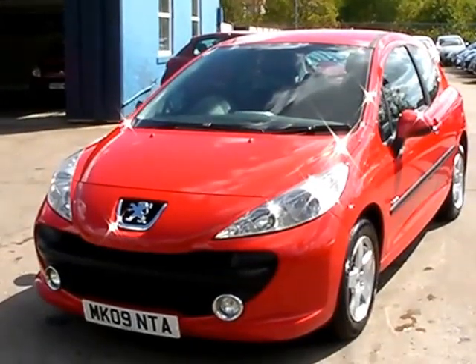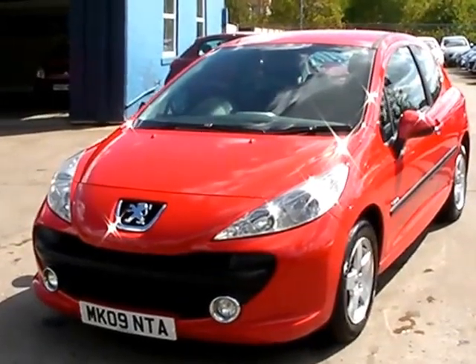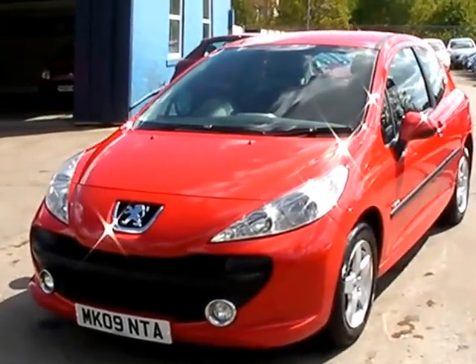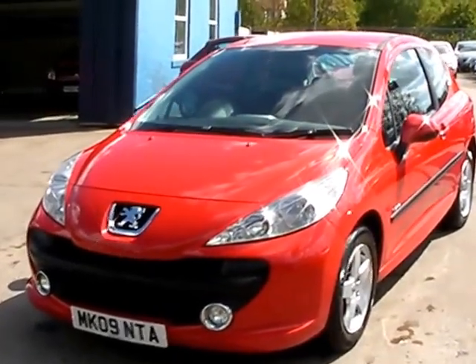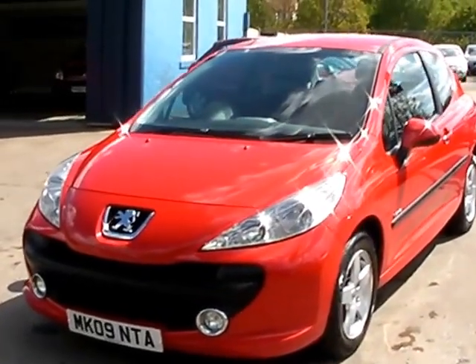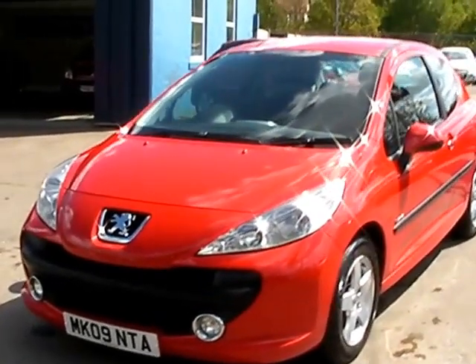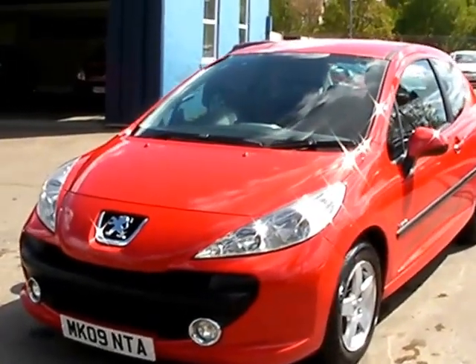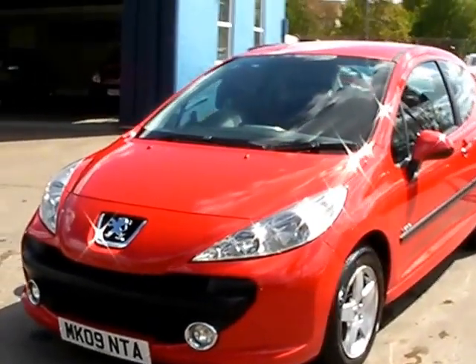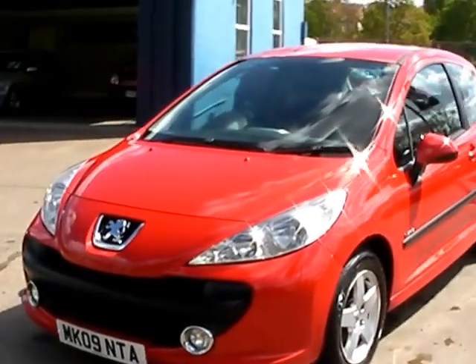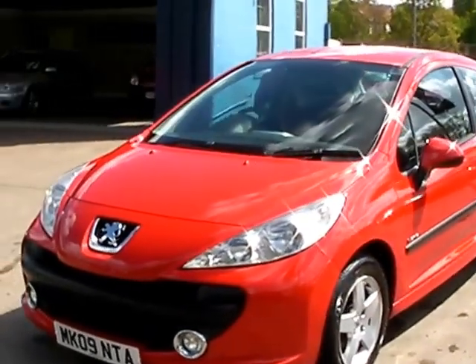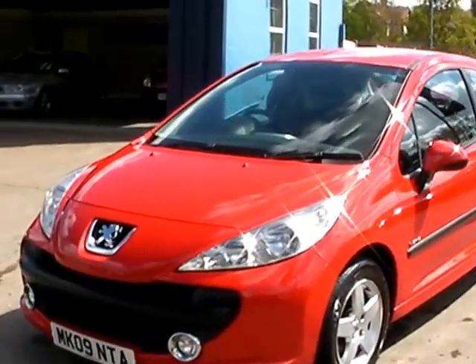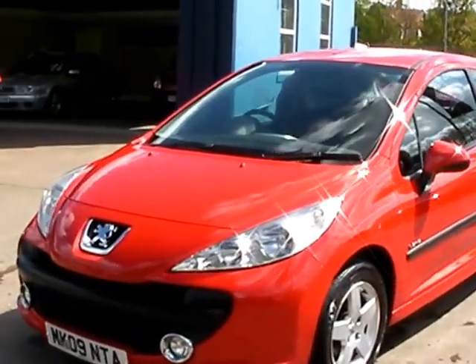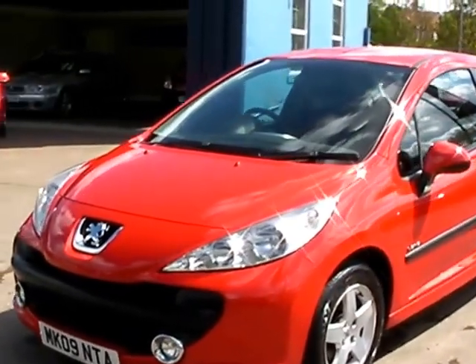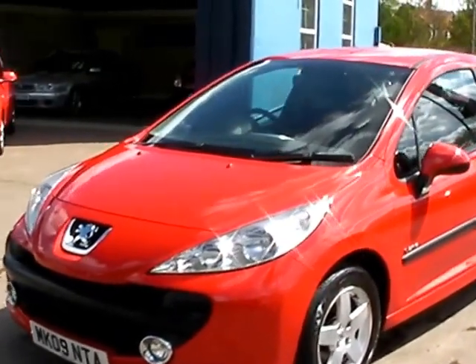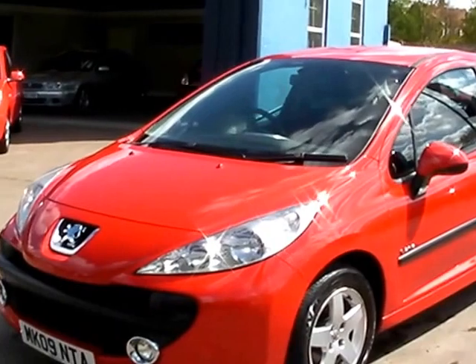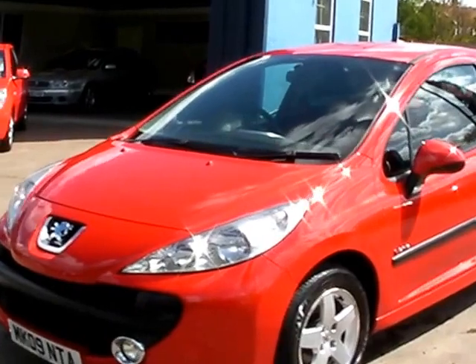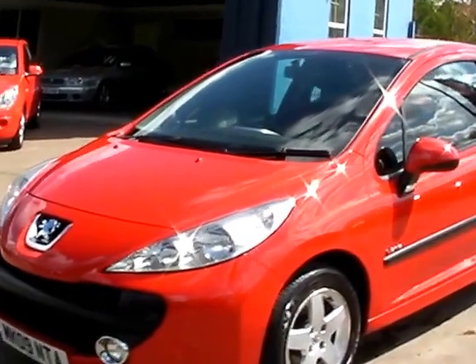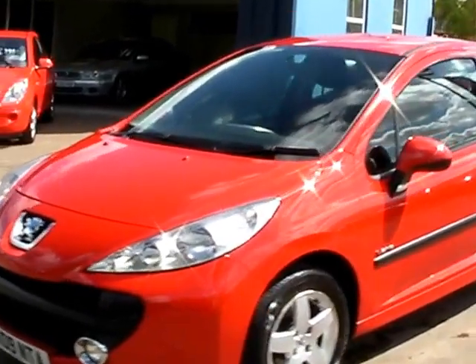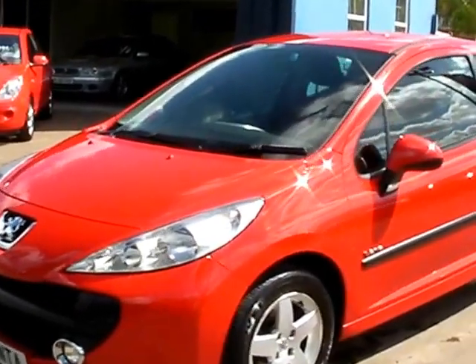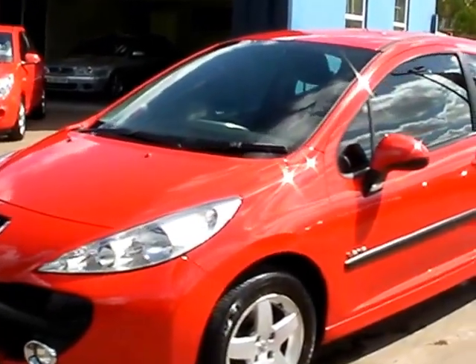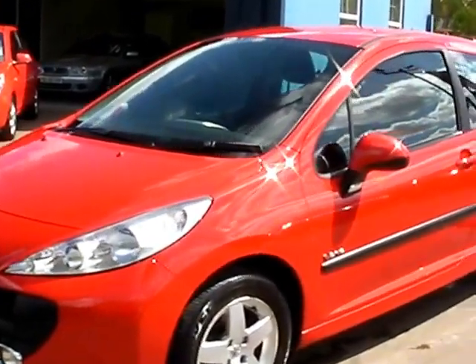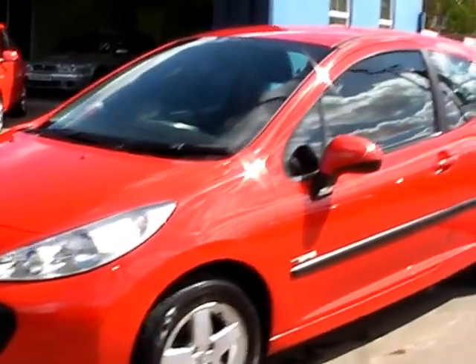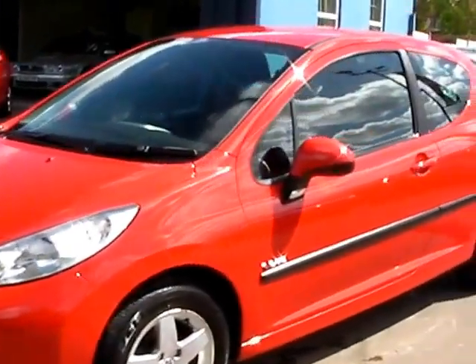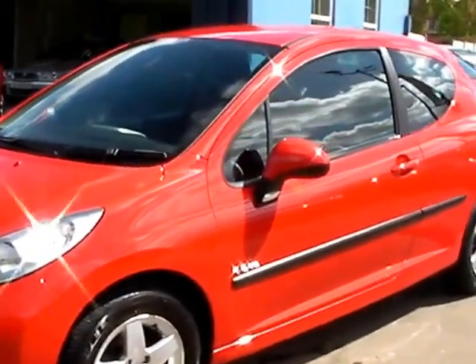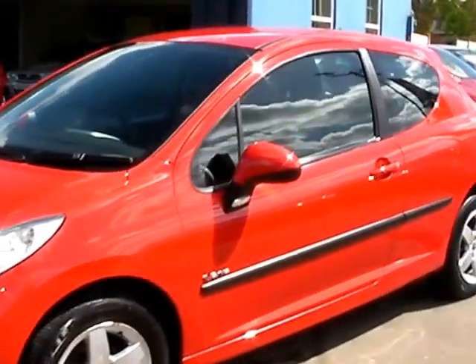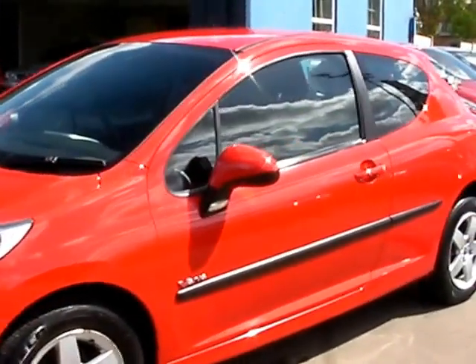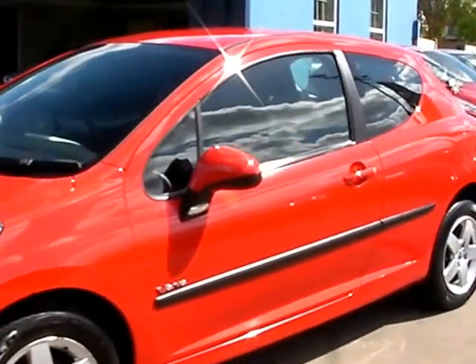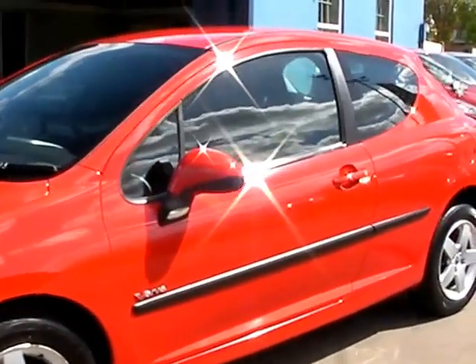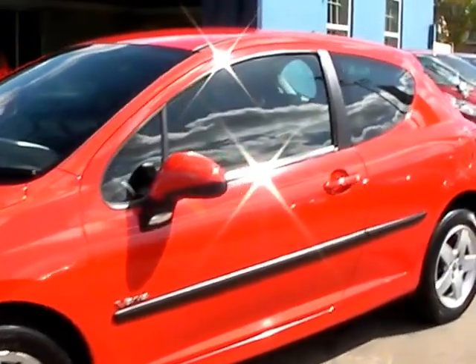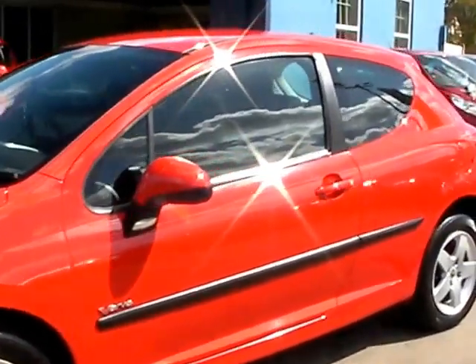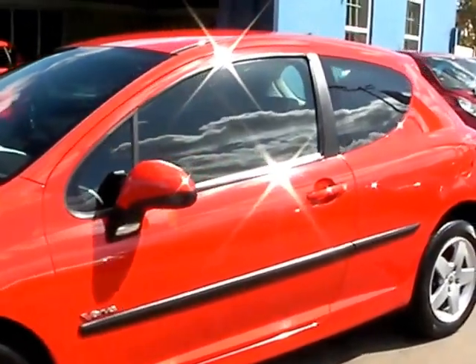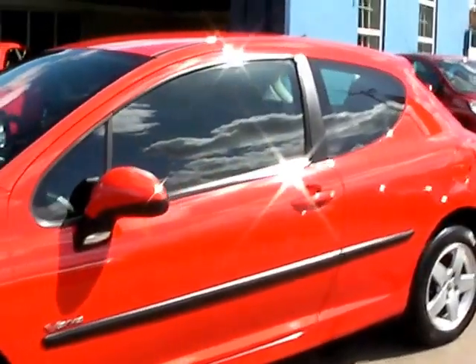Welcome to Cantilever Car Centre. Here today we have a Peugeot 207 Verve, registered in 2009 on an 09 plate.